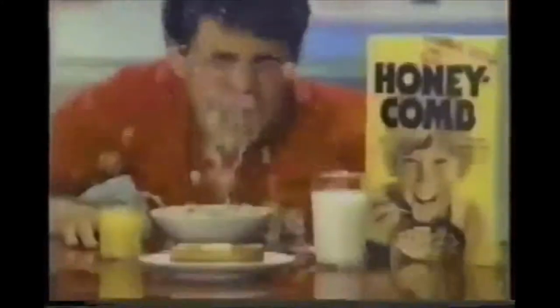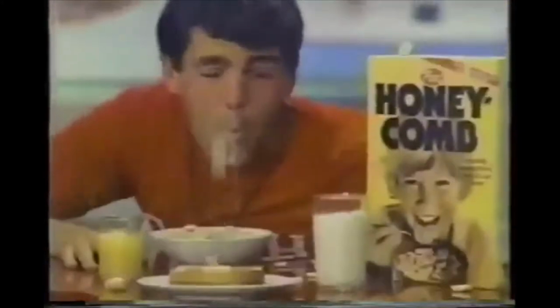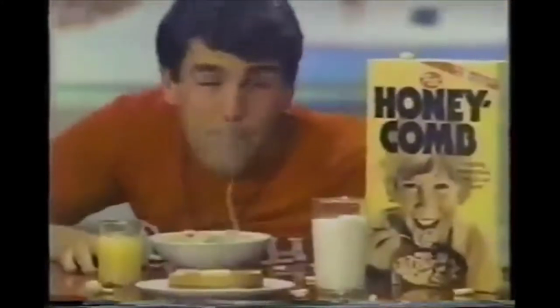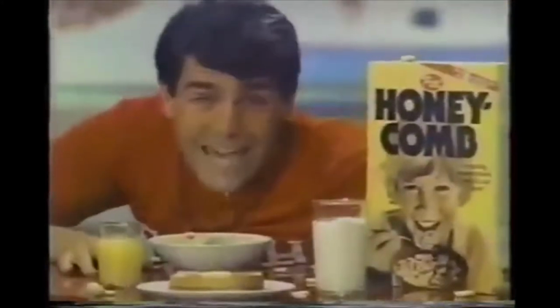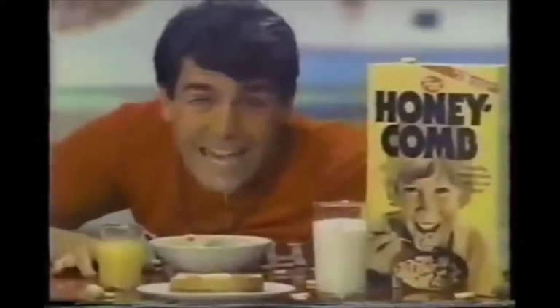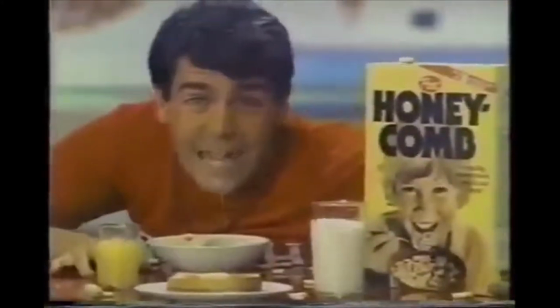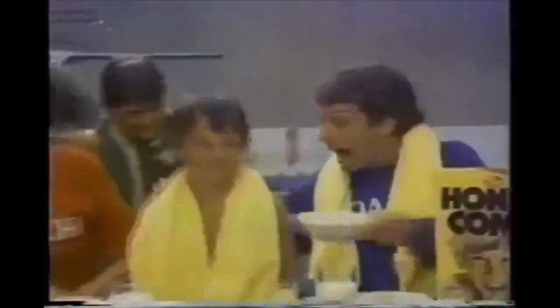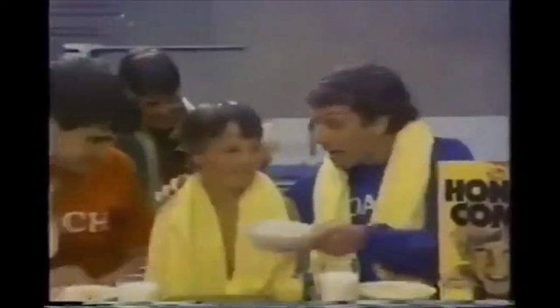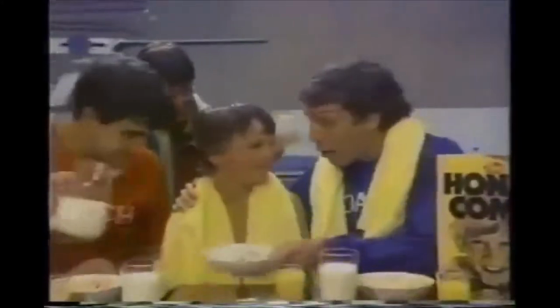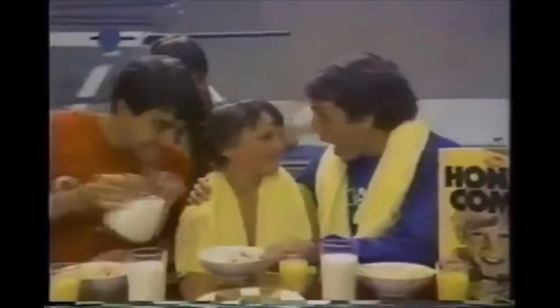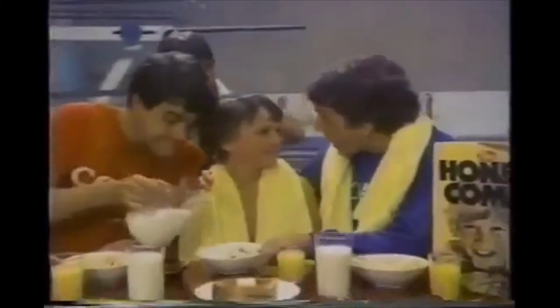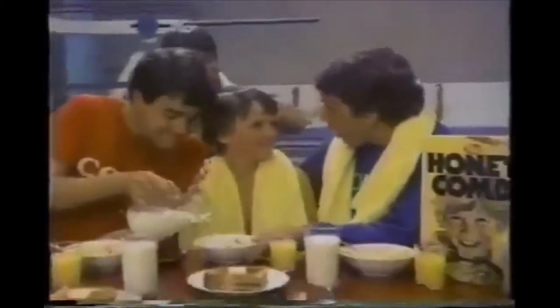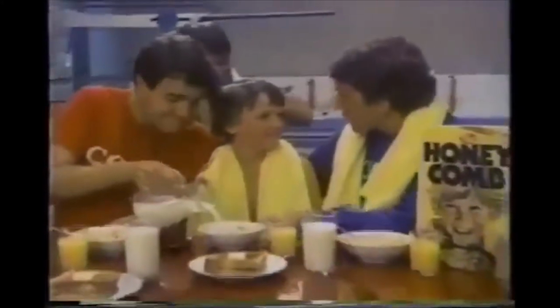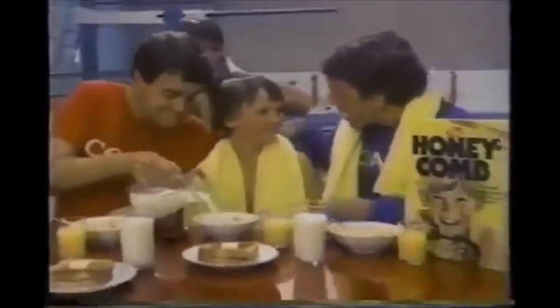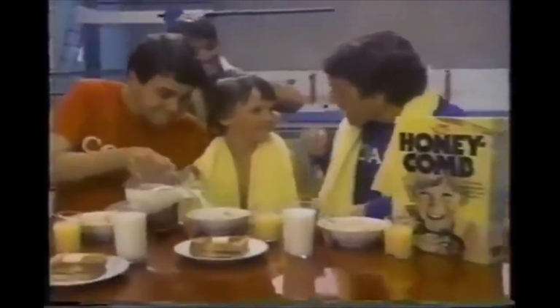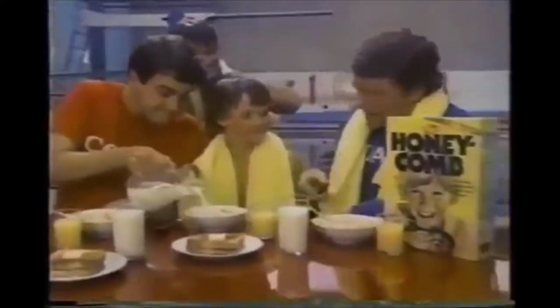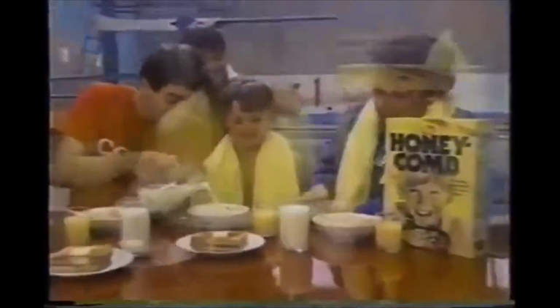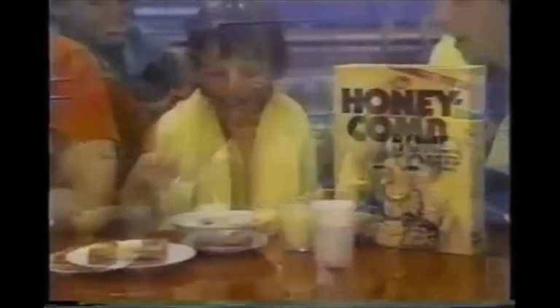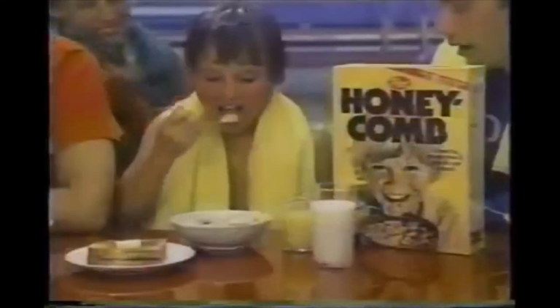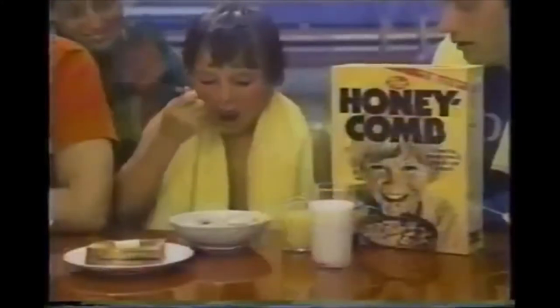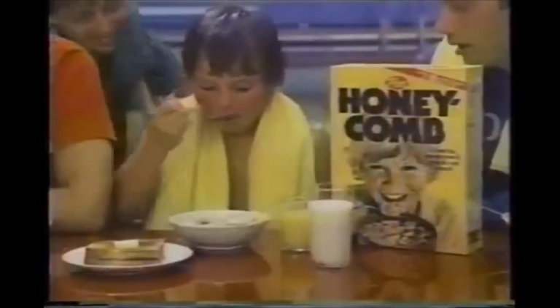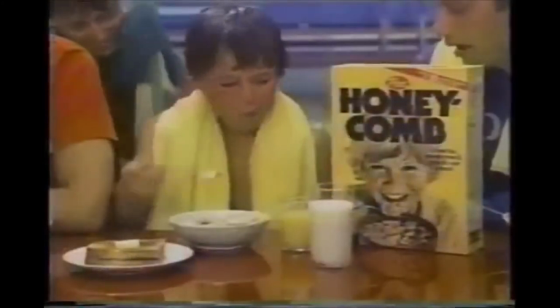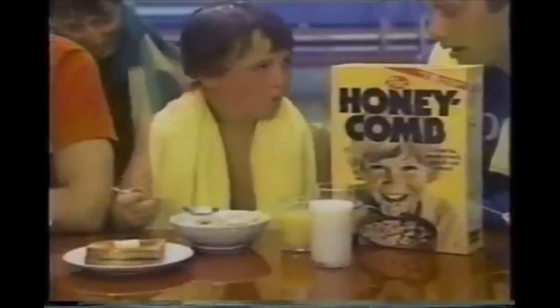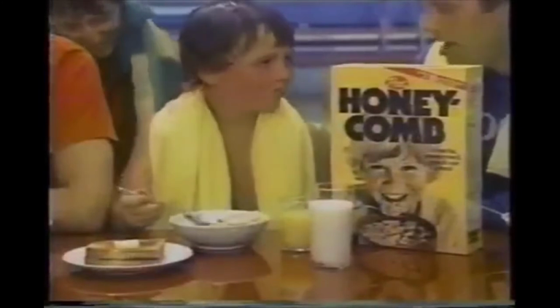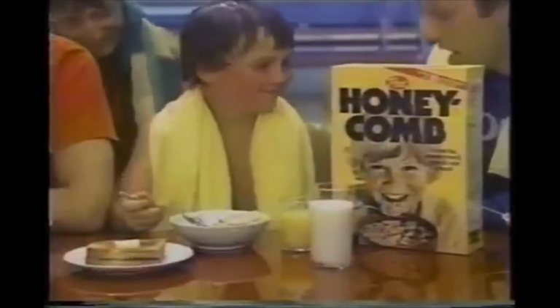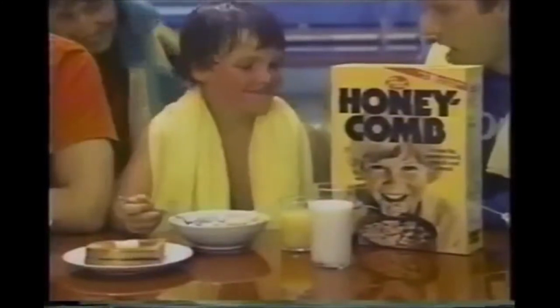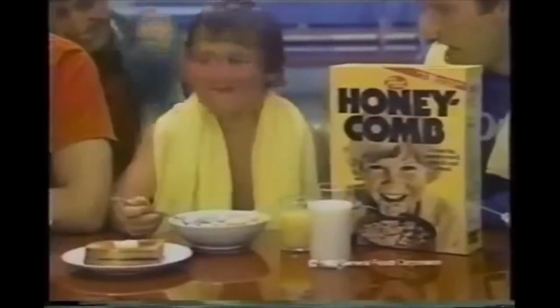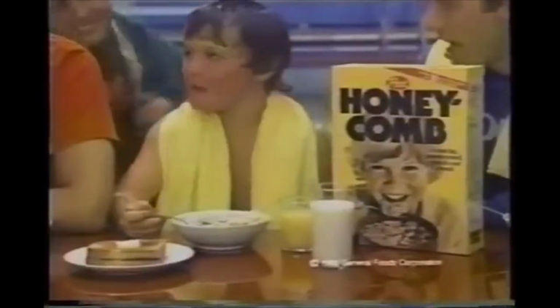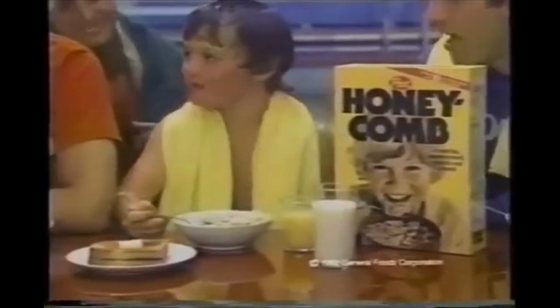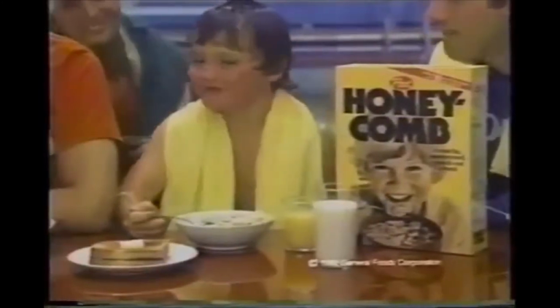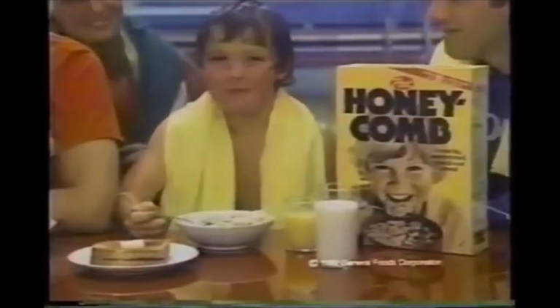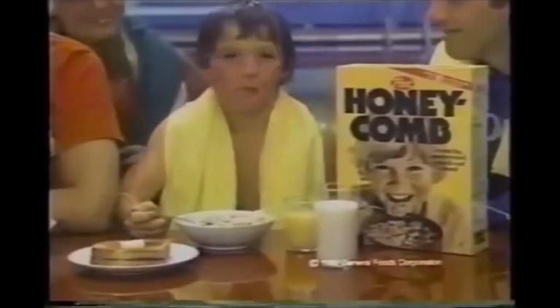Honeycomb, big. I didn't know you were honeycomb kid. Big, crunchy honeycomb cereal, part of this nutritious breakfast.